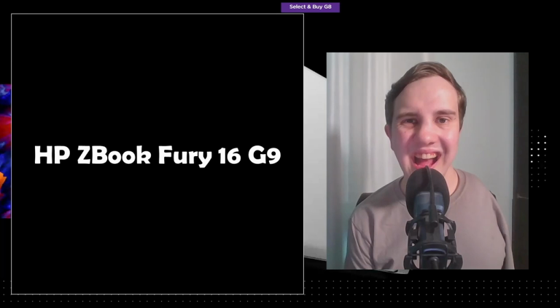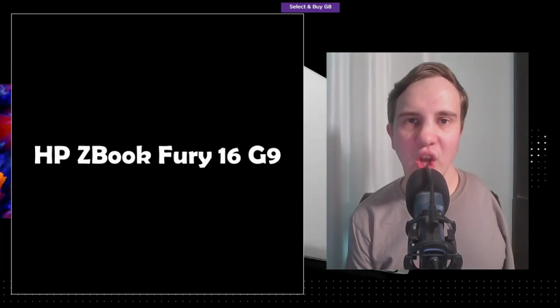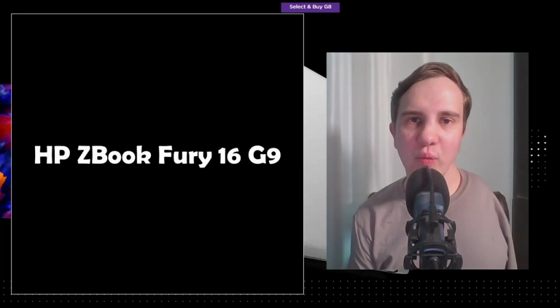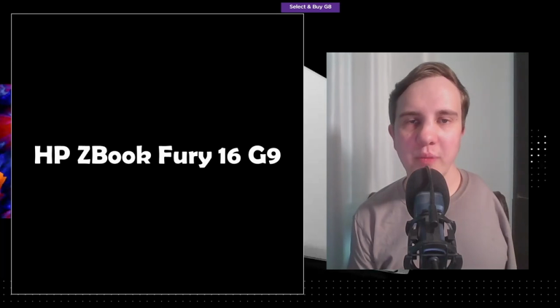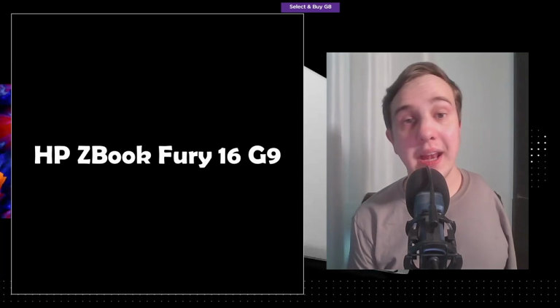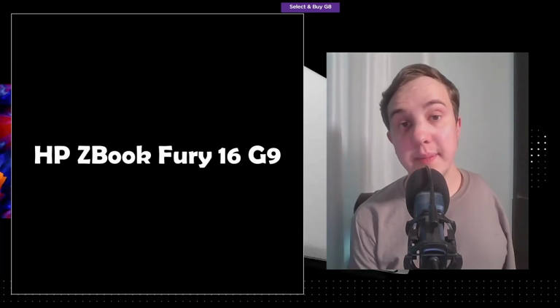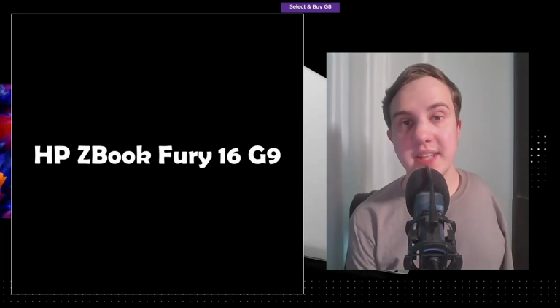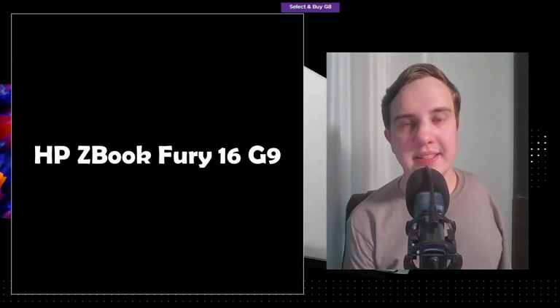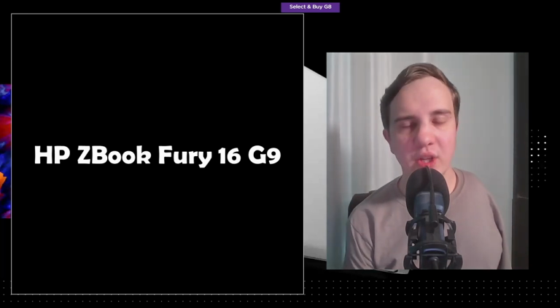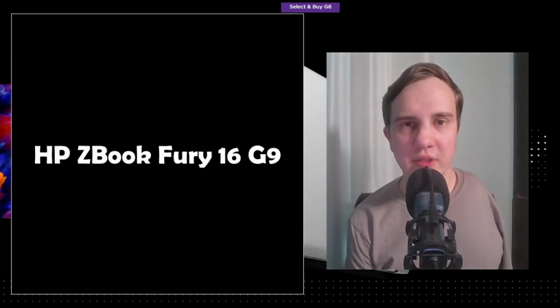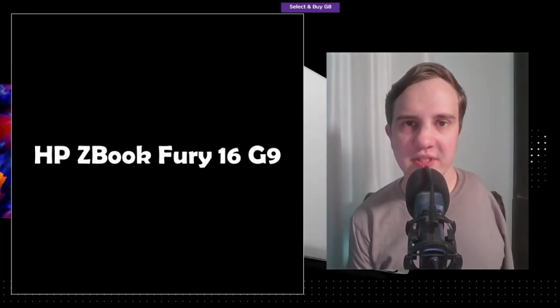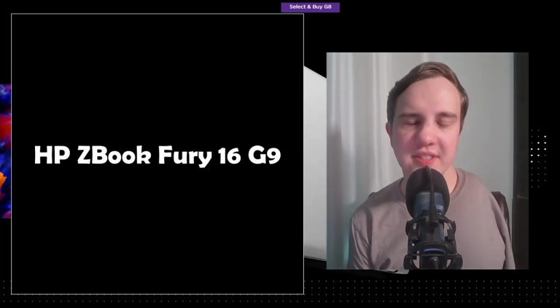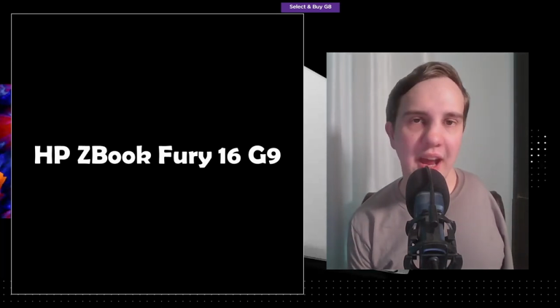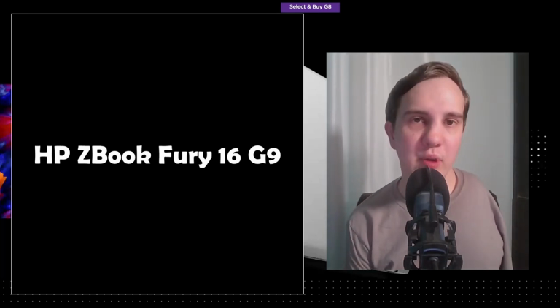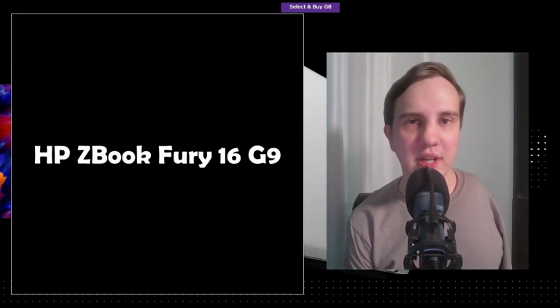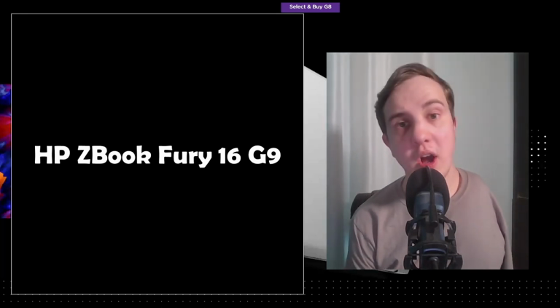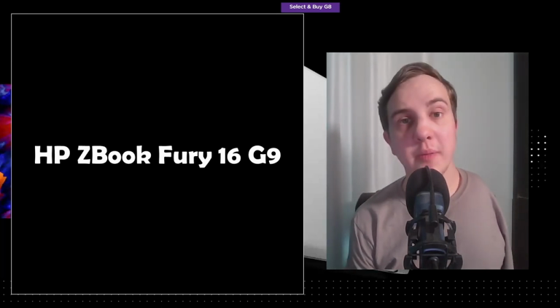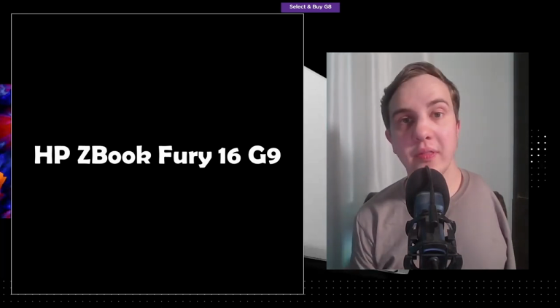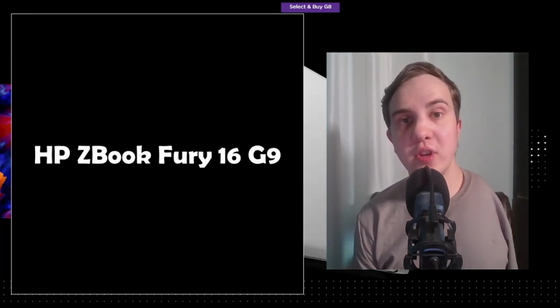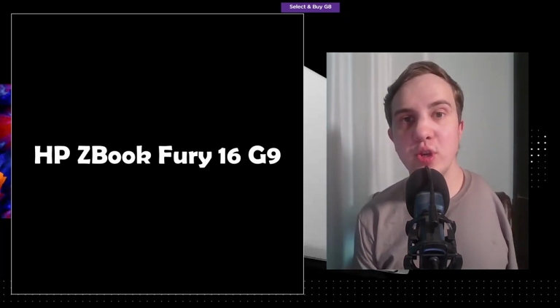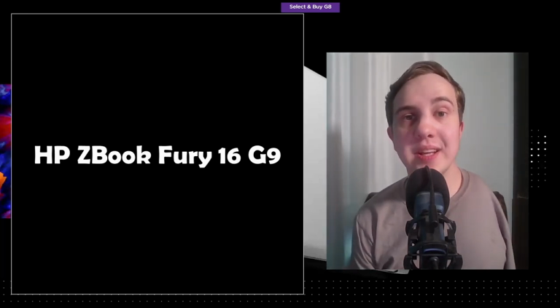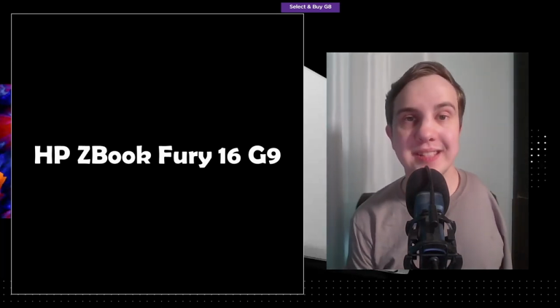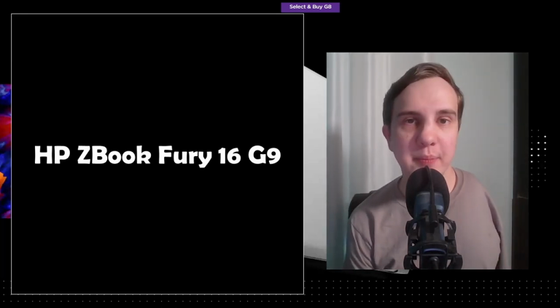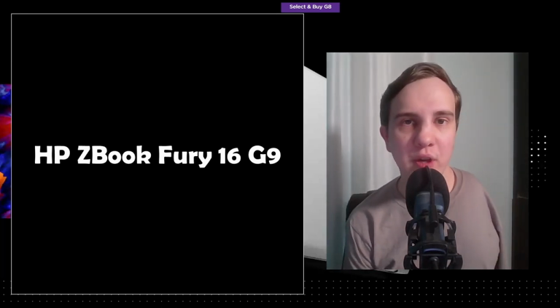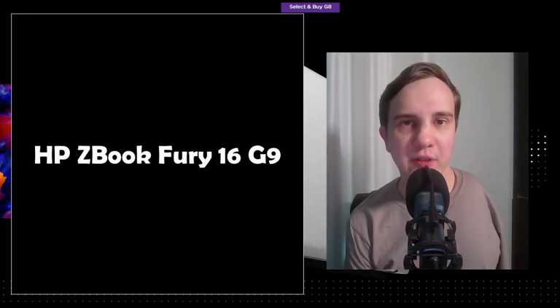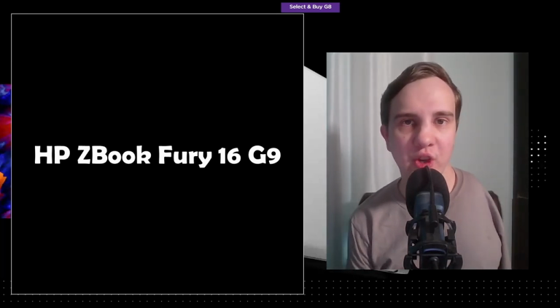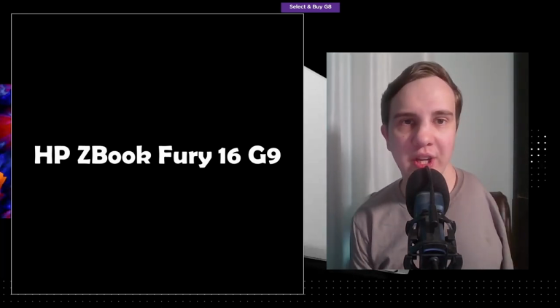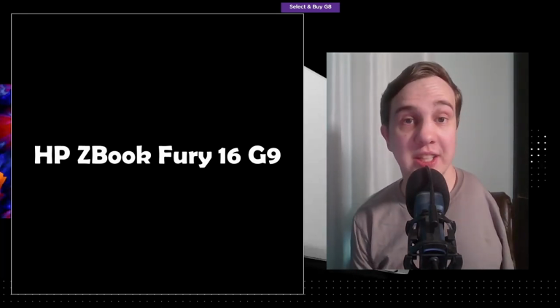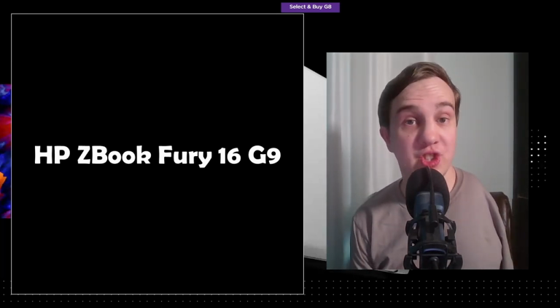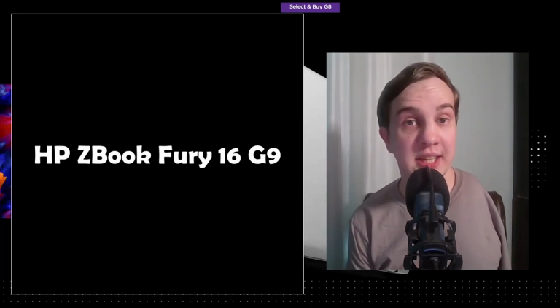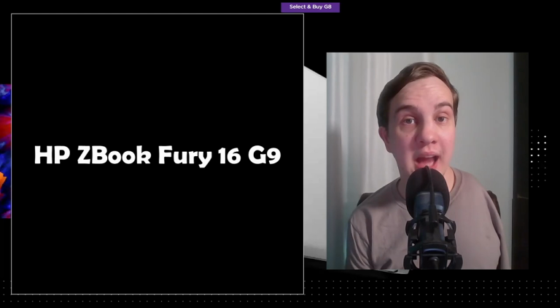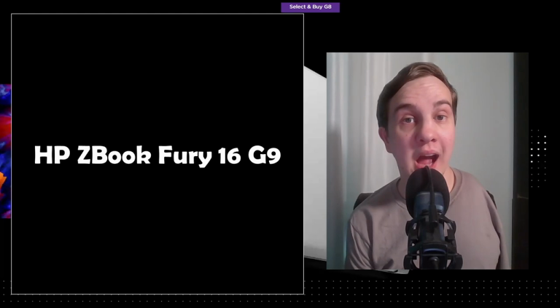Hello world, my name is Andy Silvers and today we're going to talk about the new ZBook Fury G9.